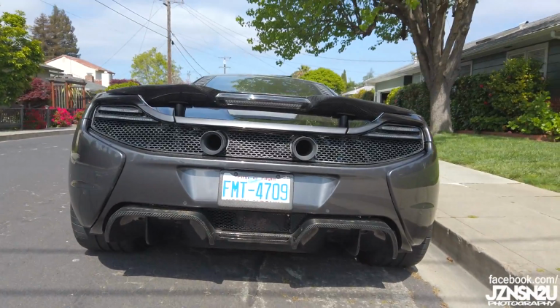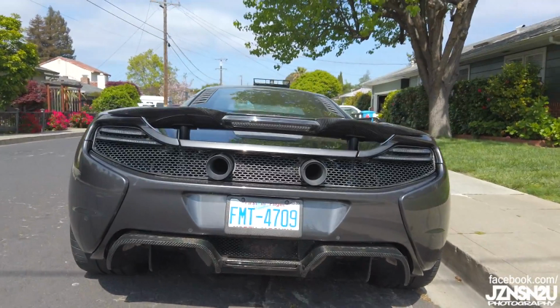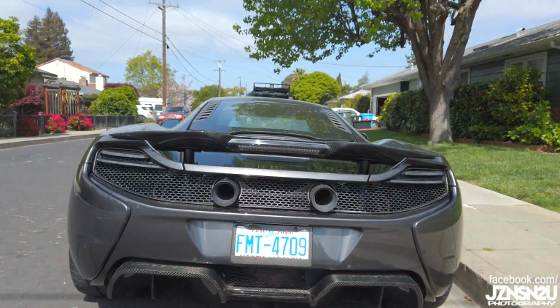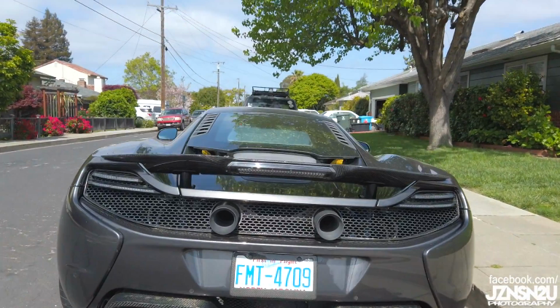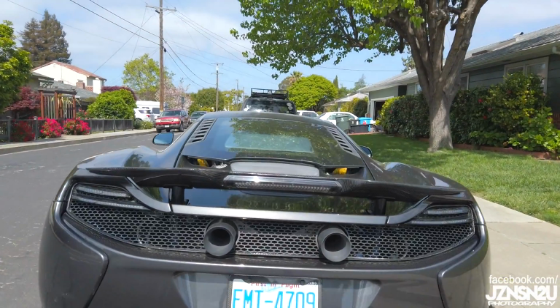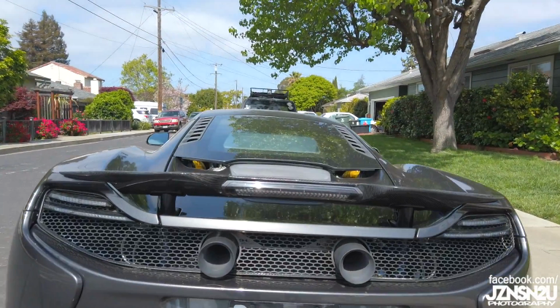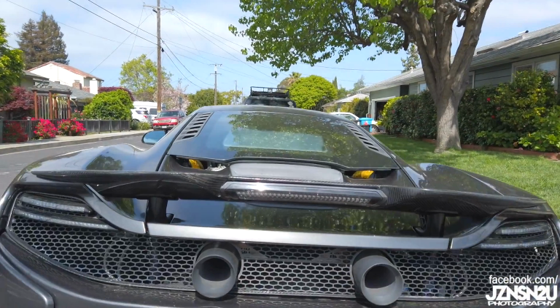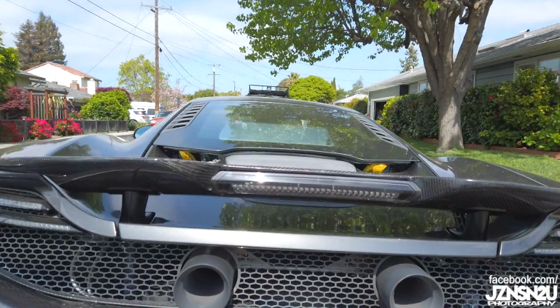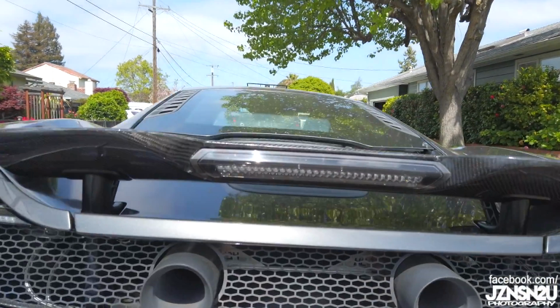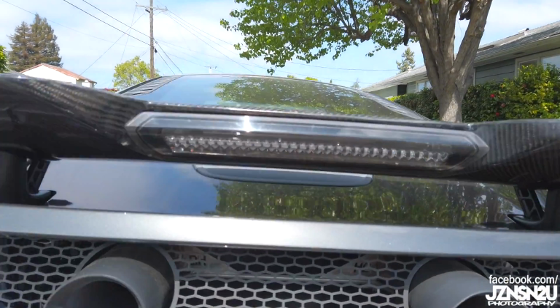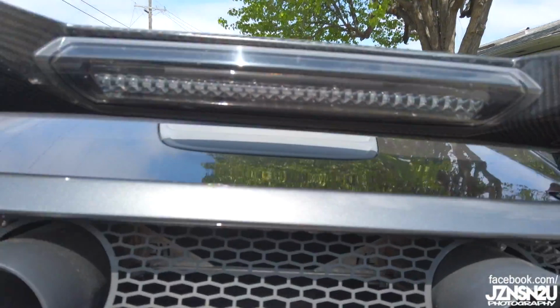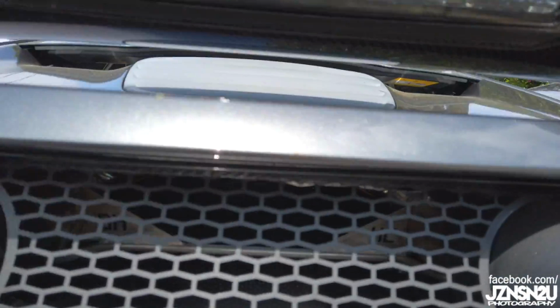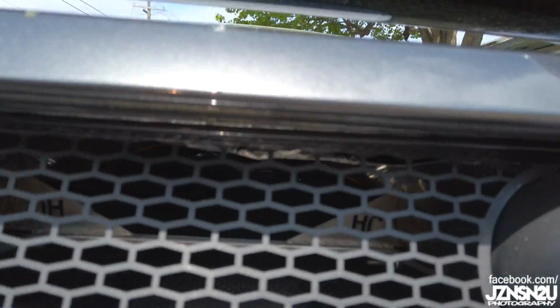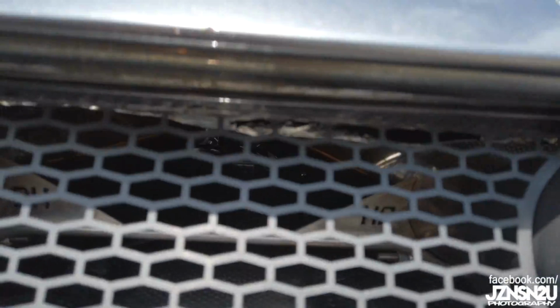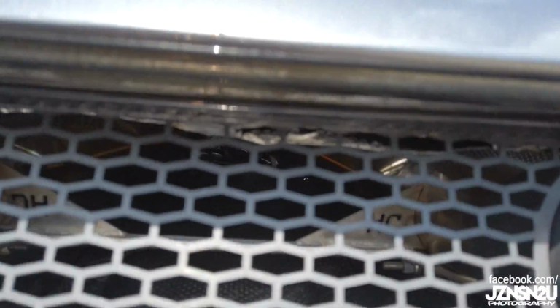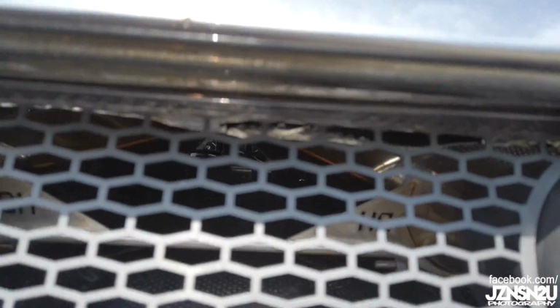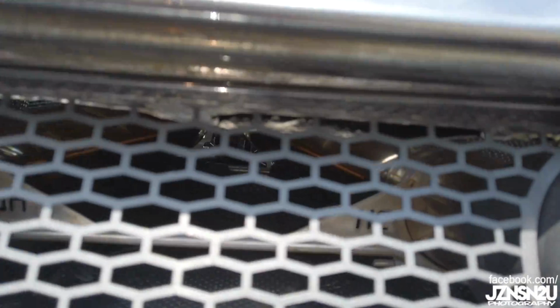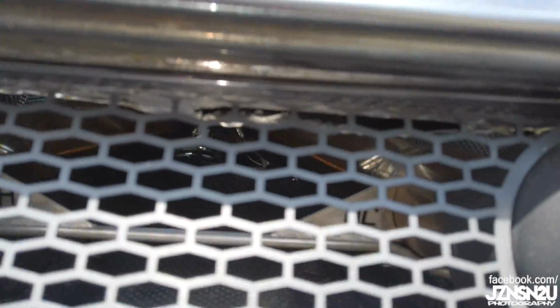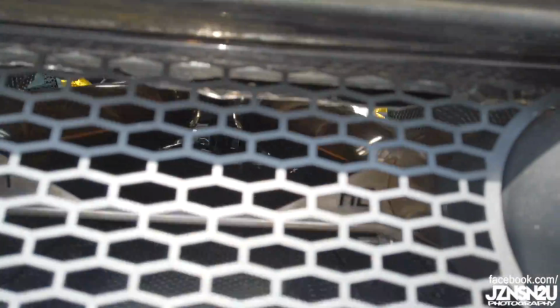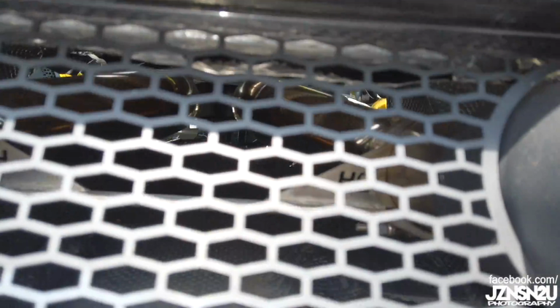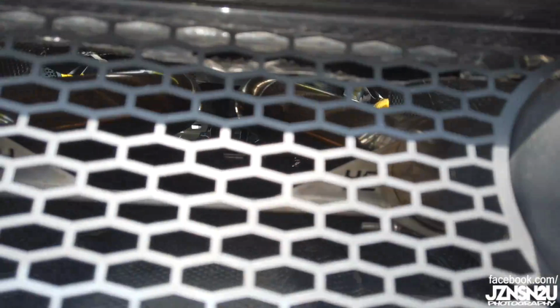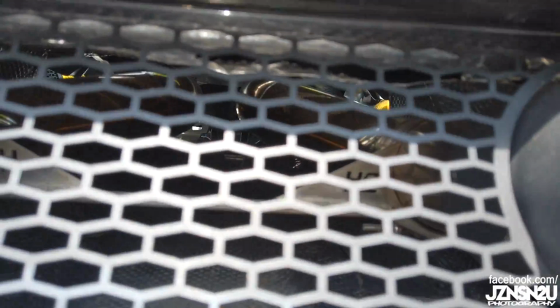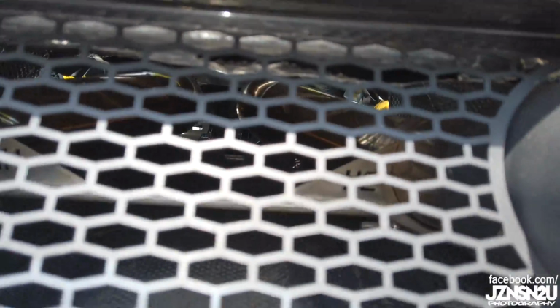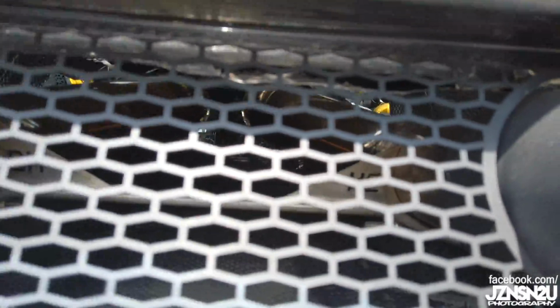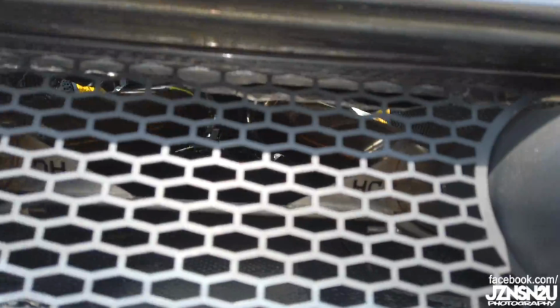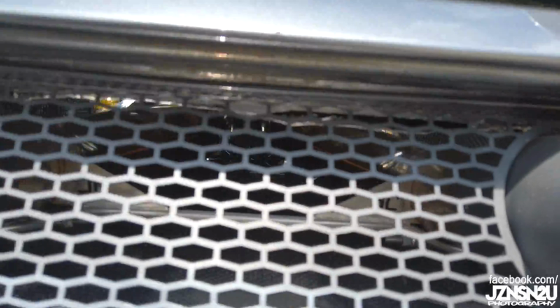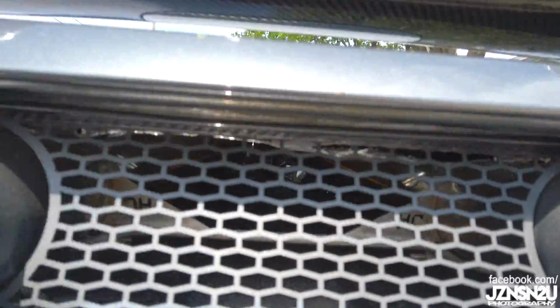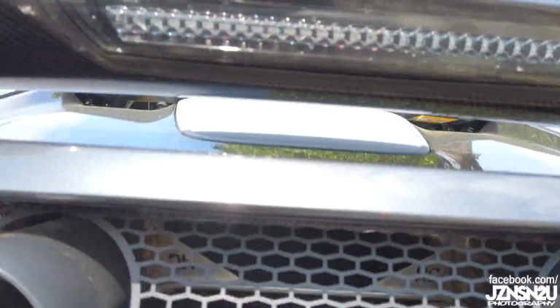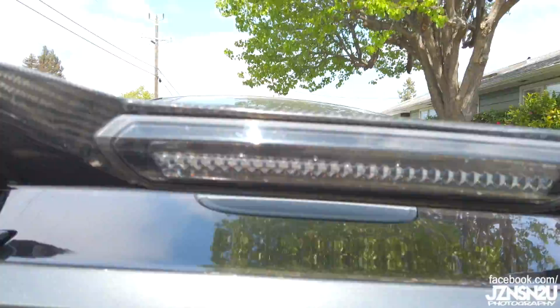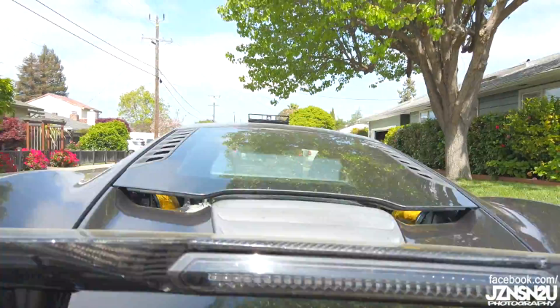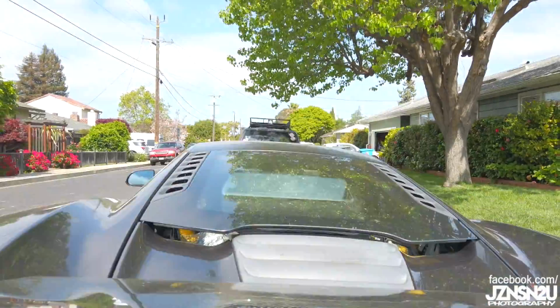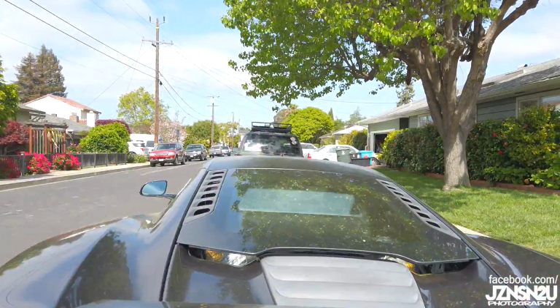I don't know what exhaust this is — it says HC on it. Pretty sweet. It sounds amazing.